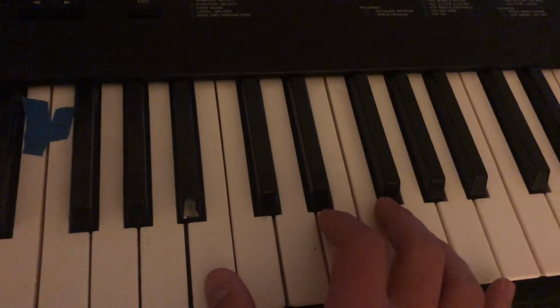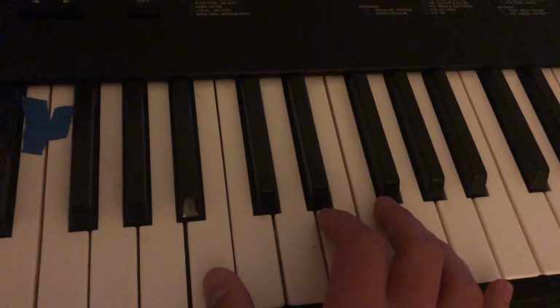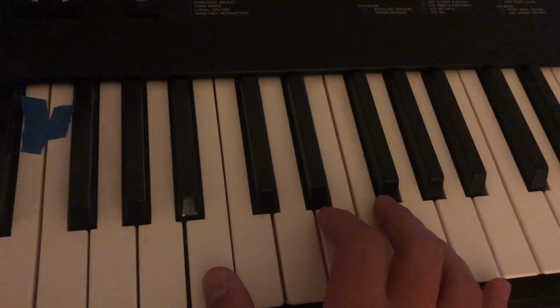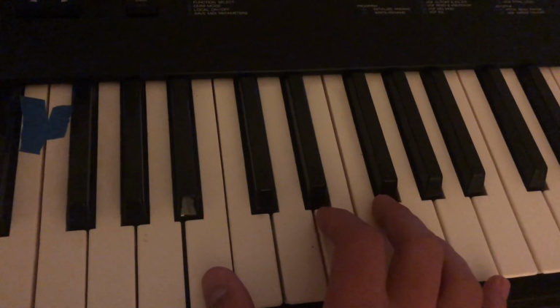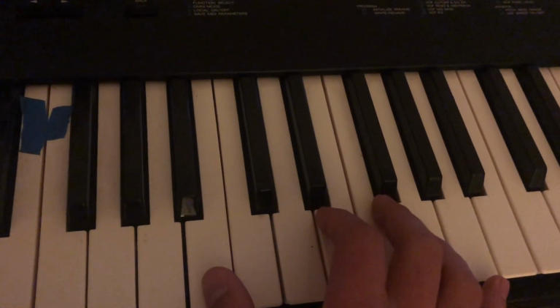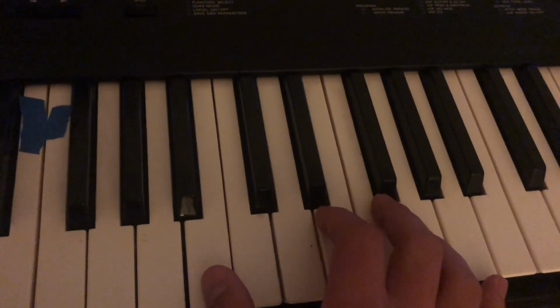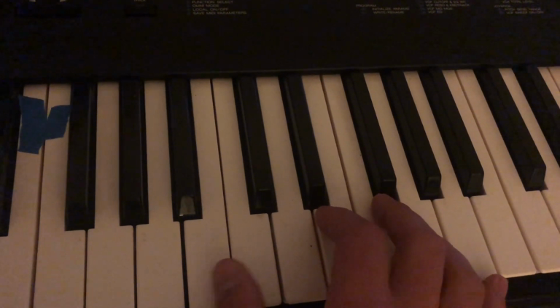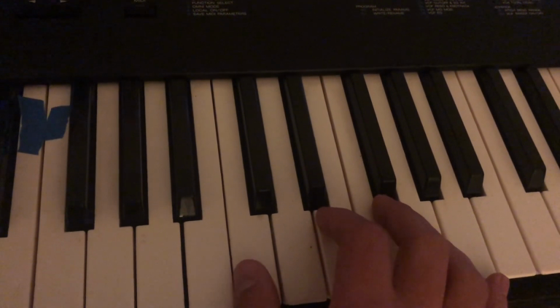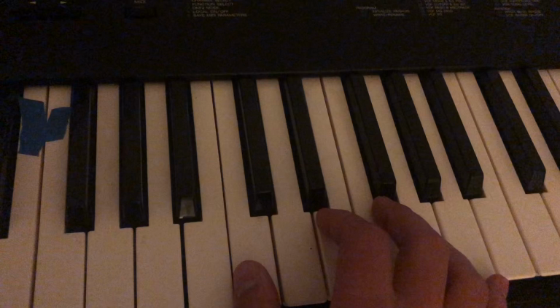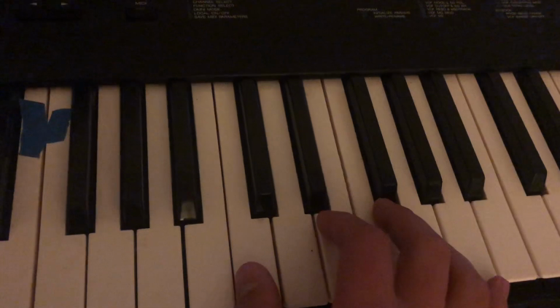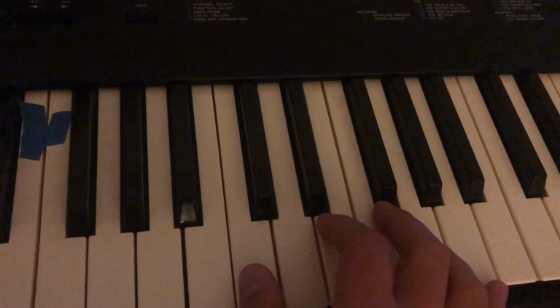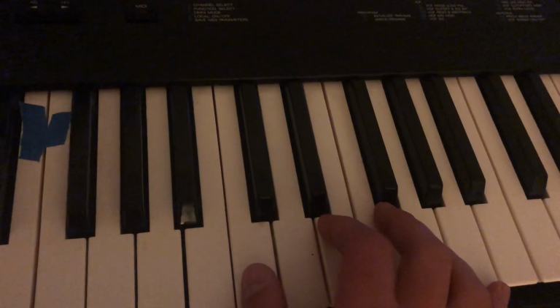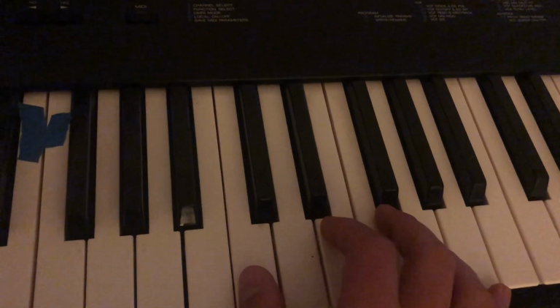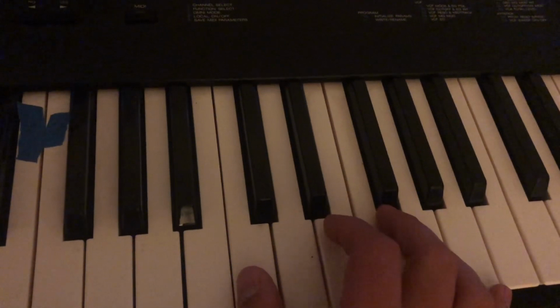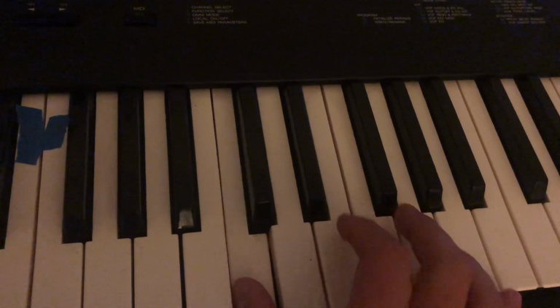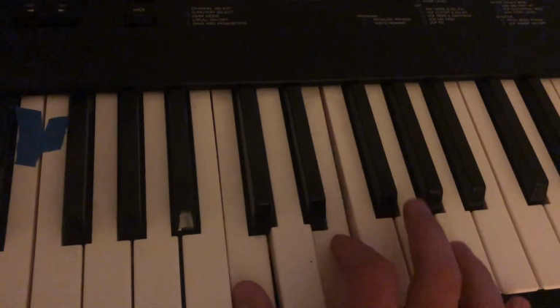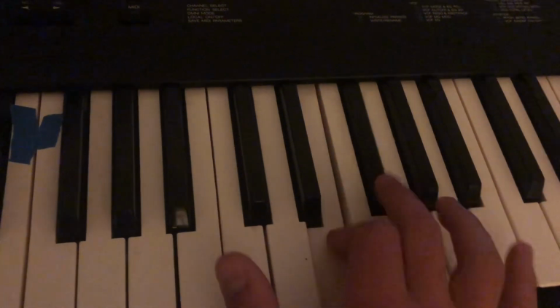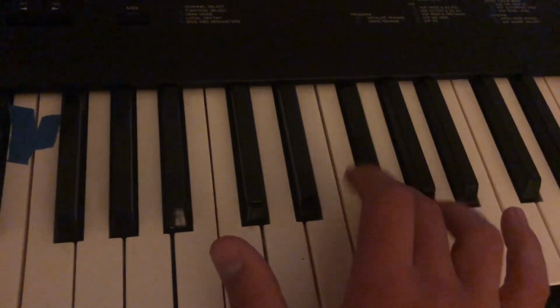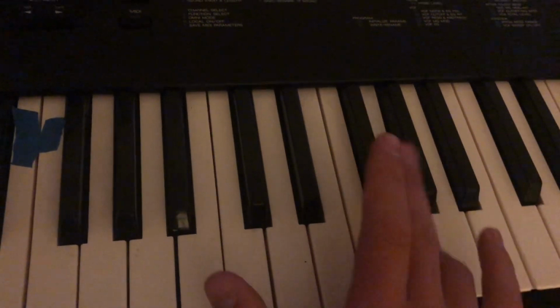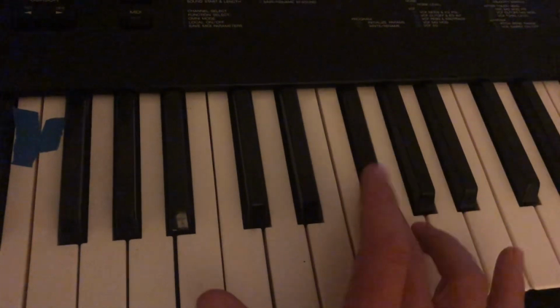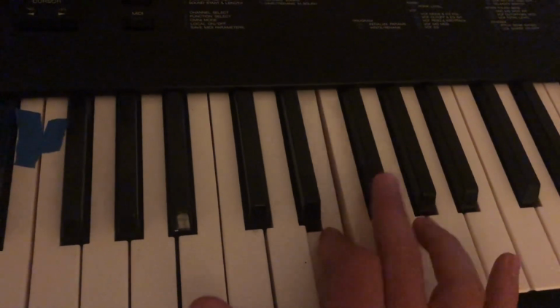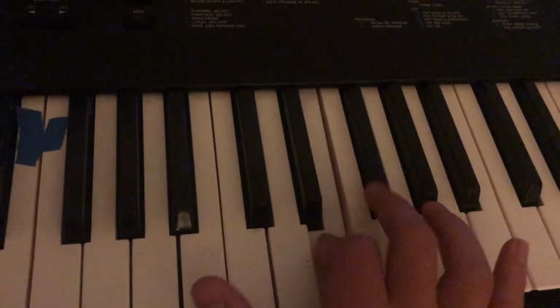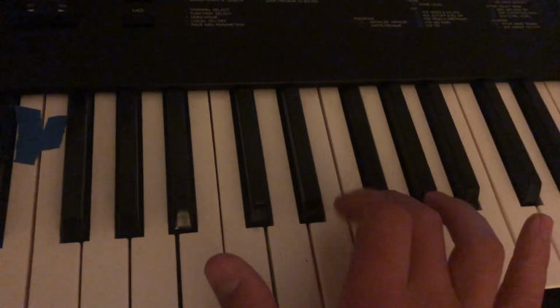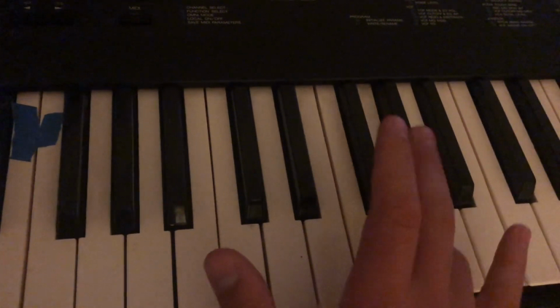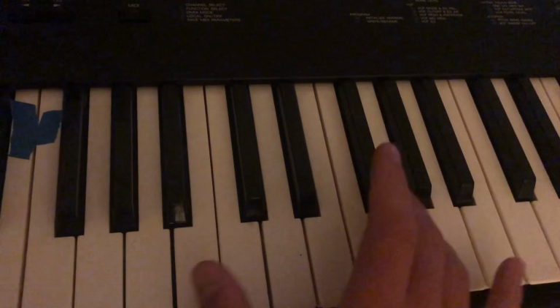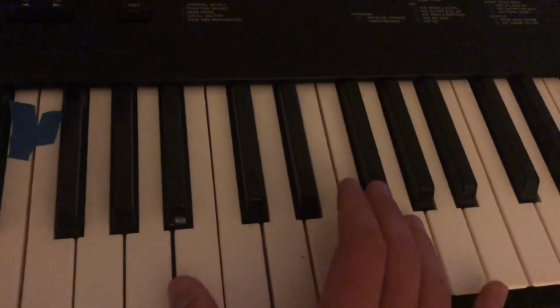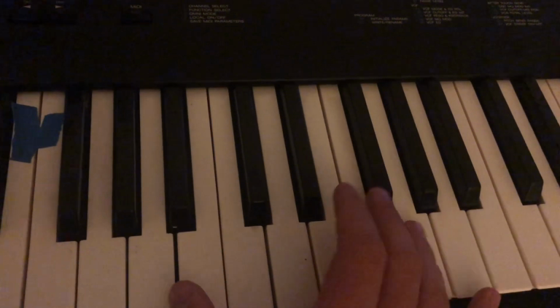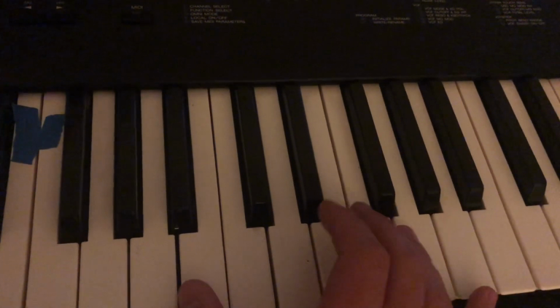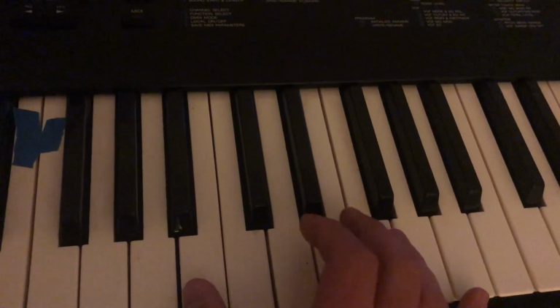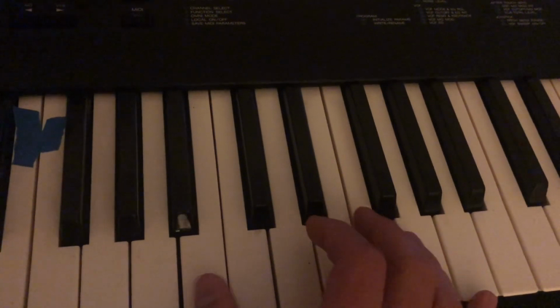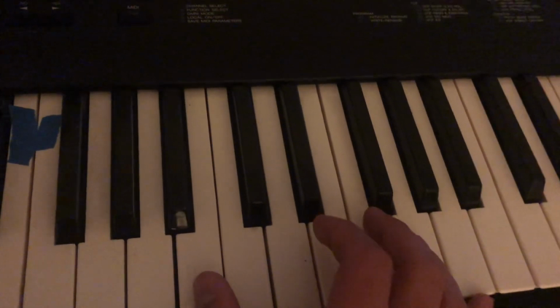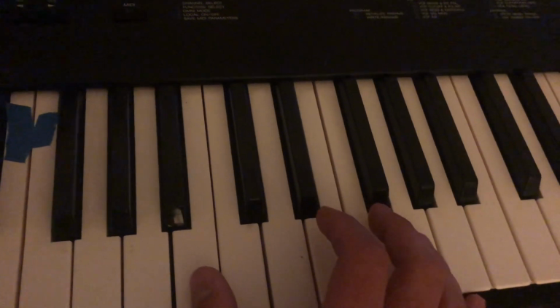Then you restart that, but you start with this key. And you play it all together.